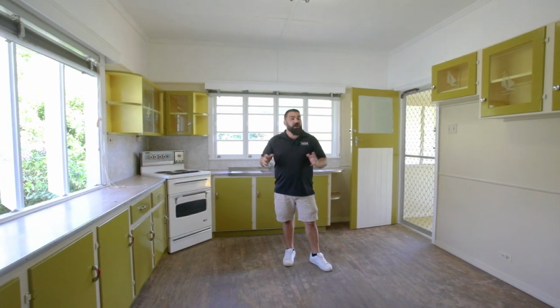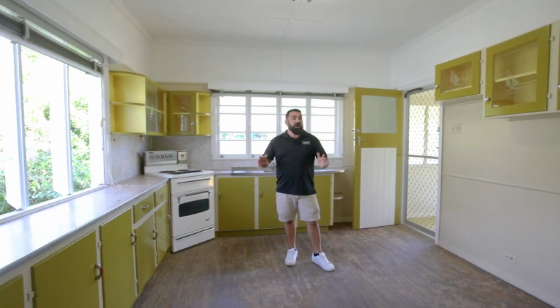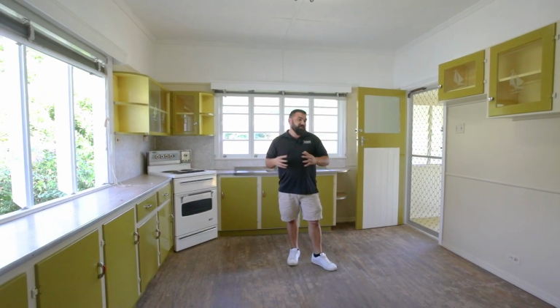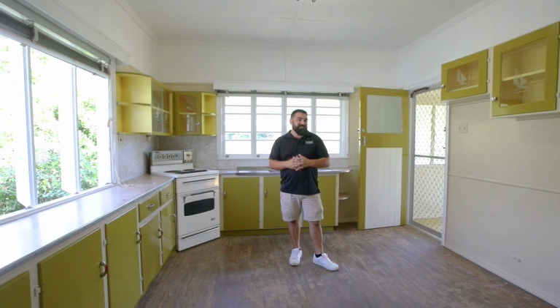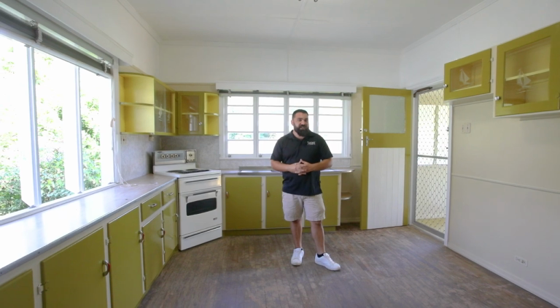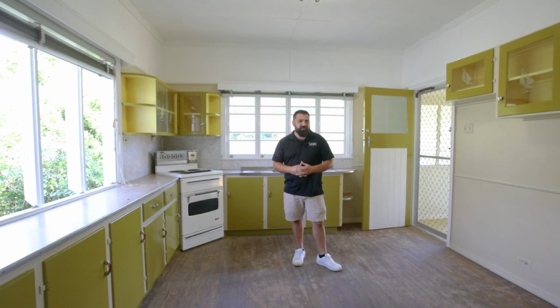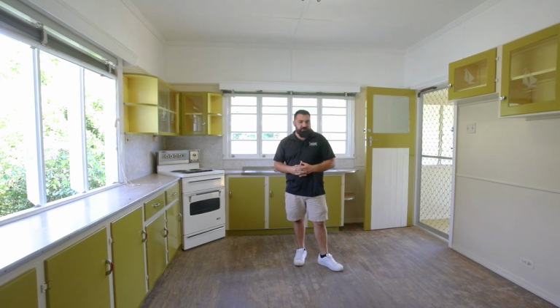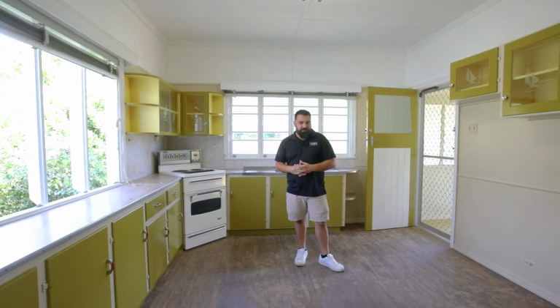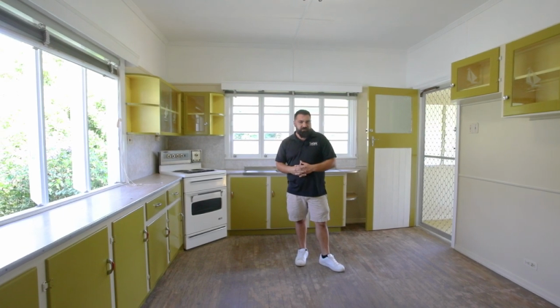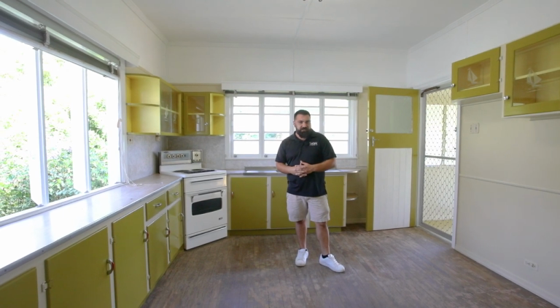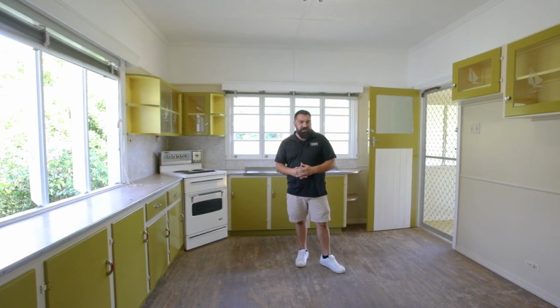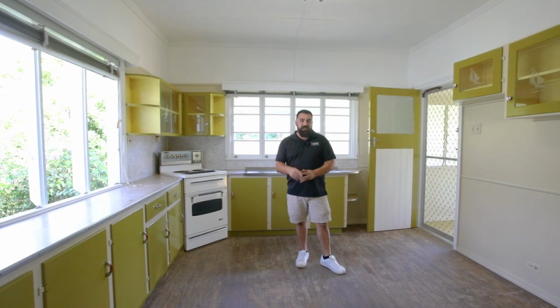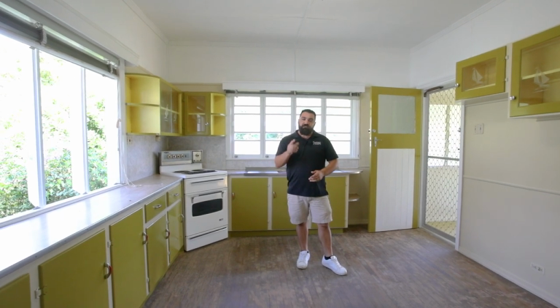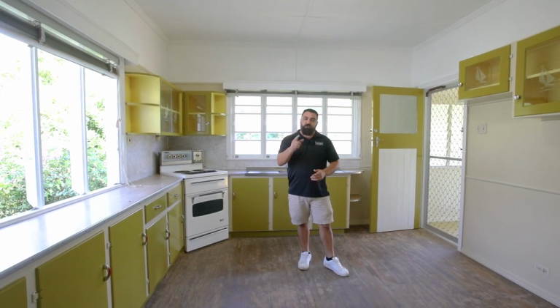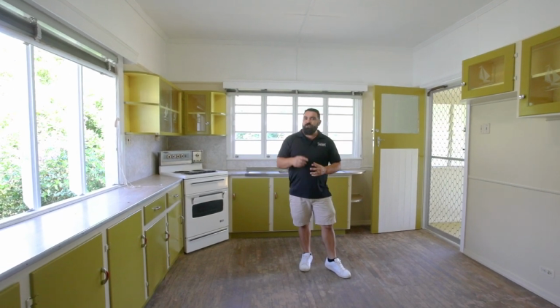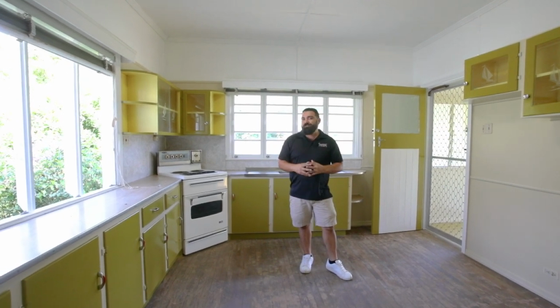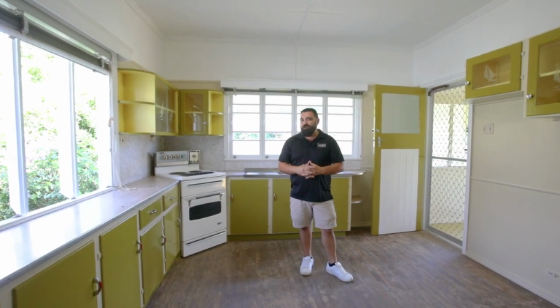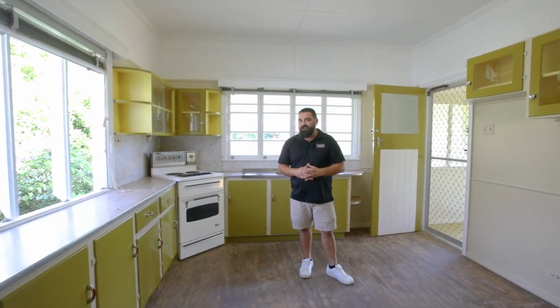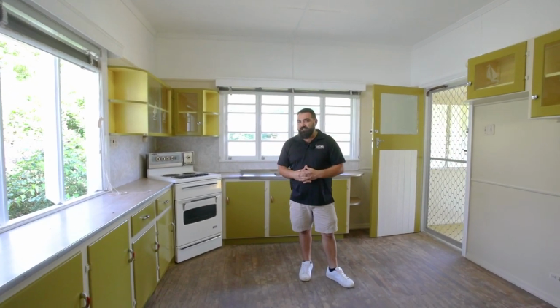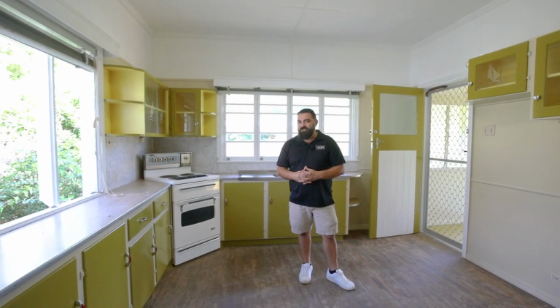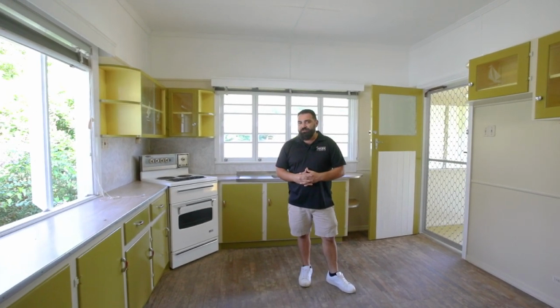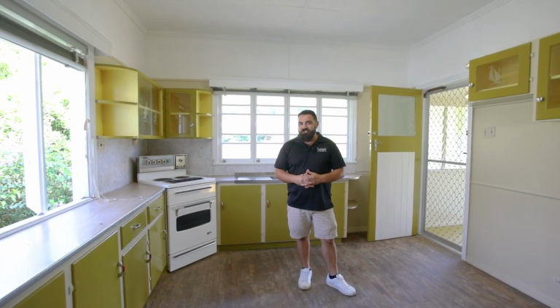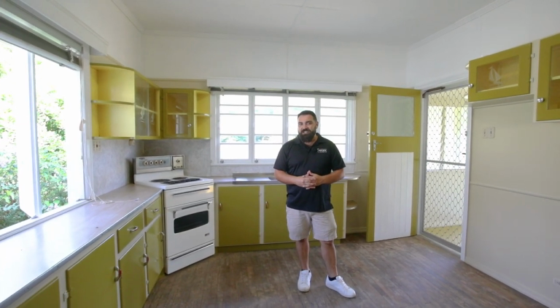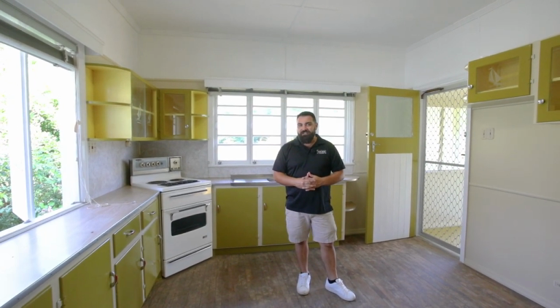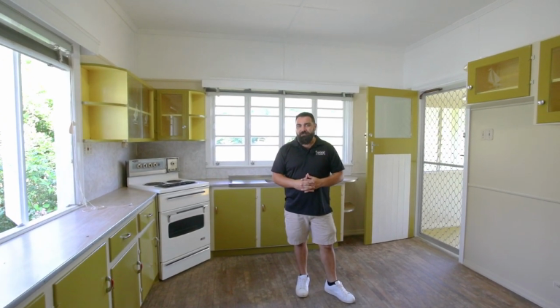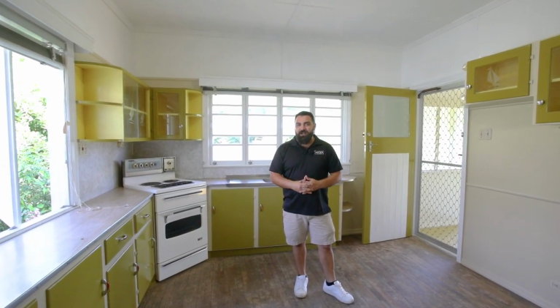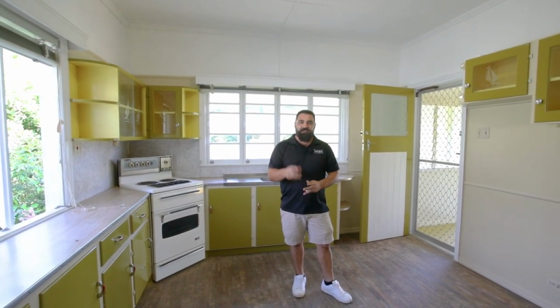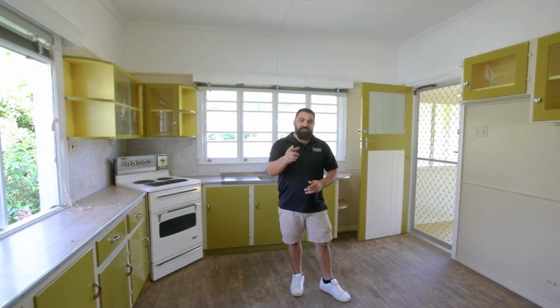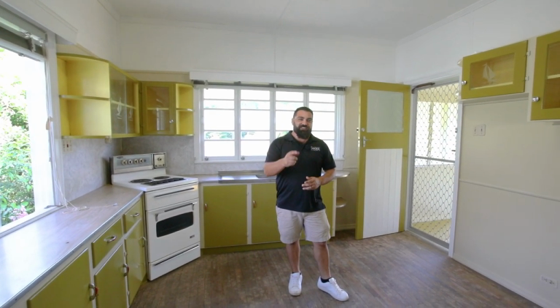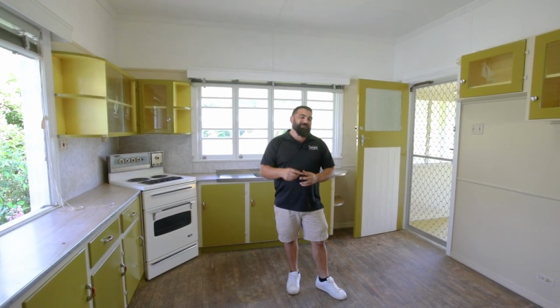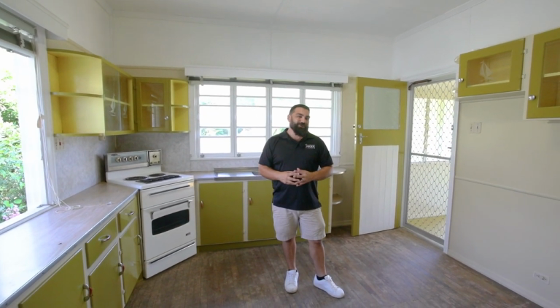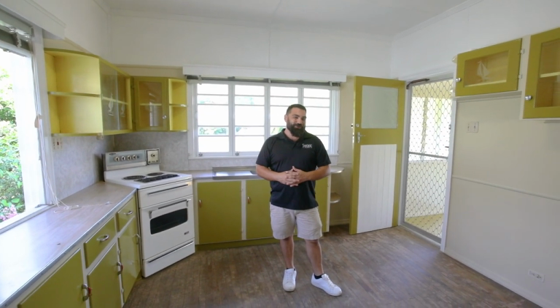I'm Justin Hicks from Hicks Real Estate. If you're looking for a renovation project in Everton Park, give me a call.